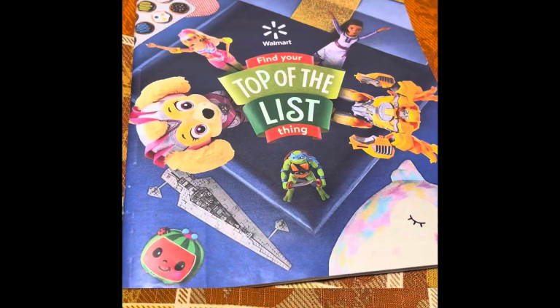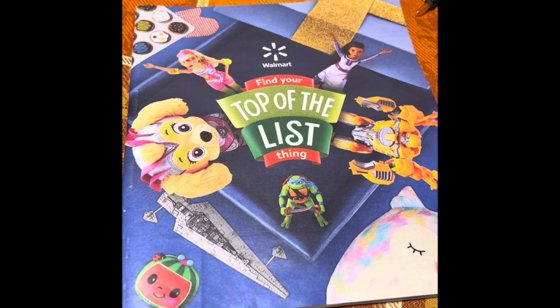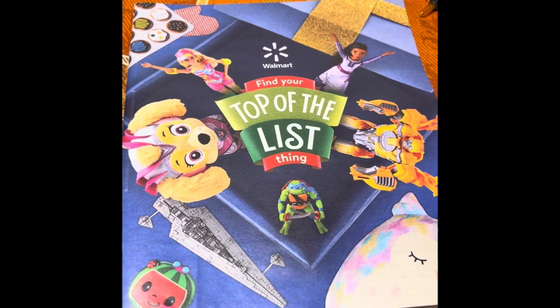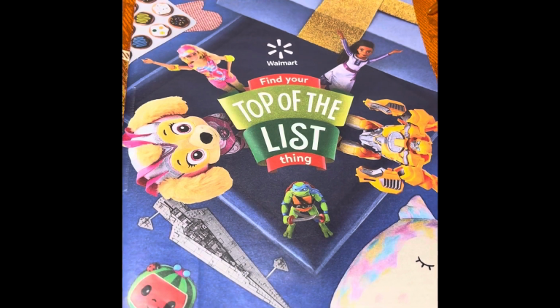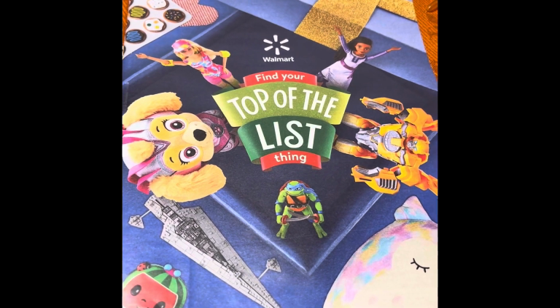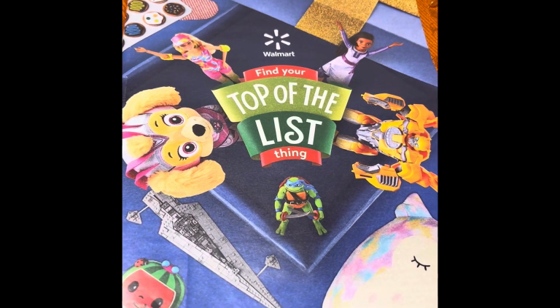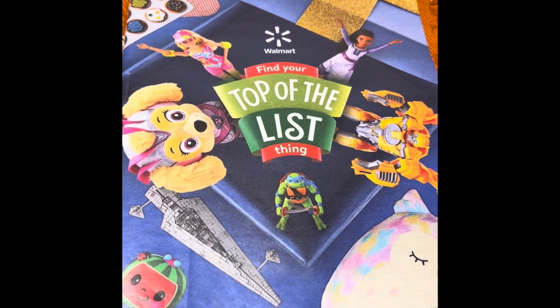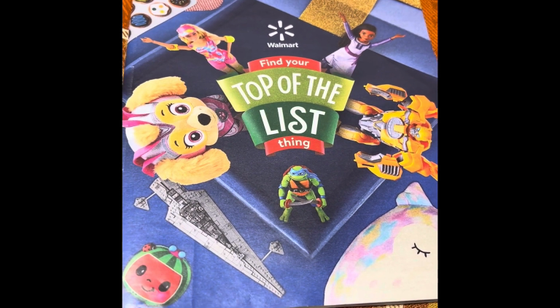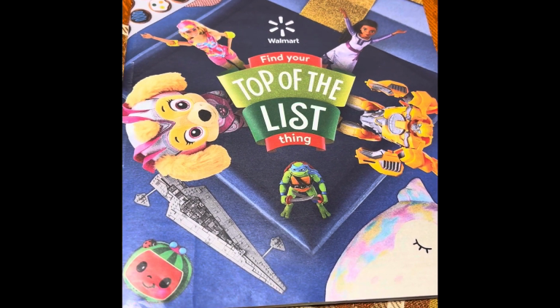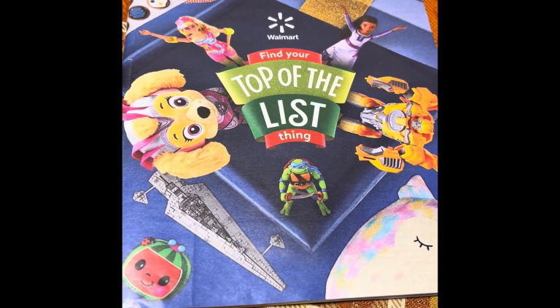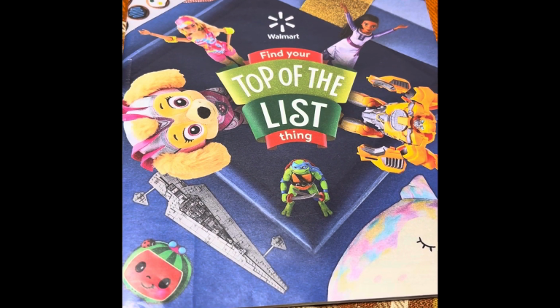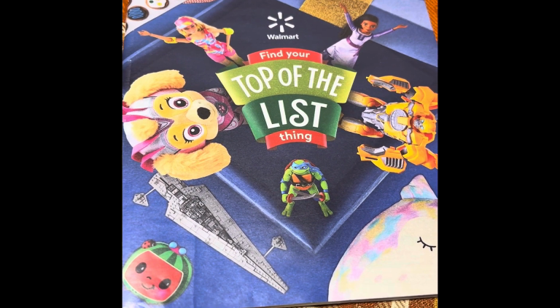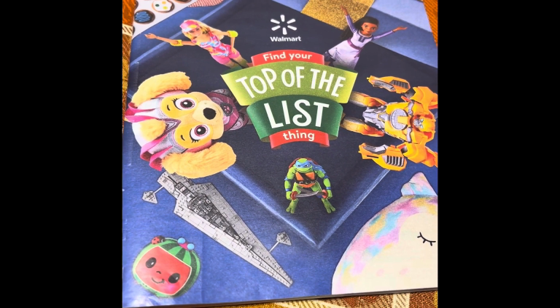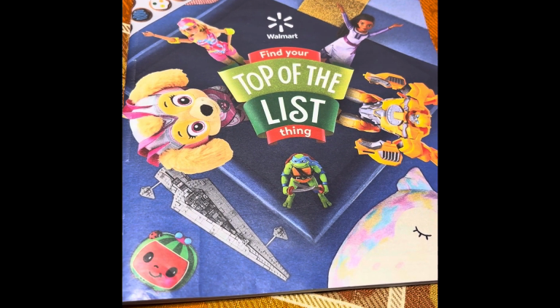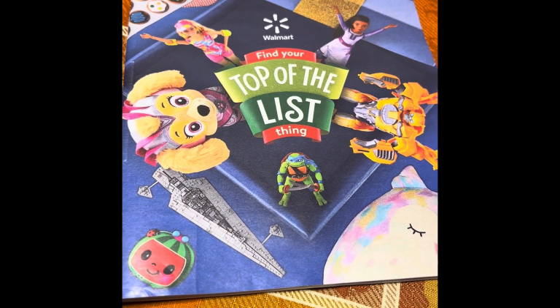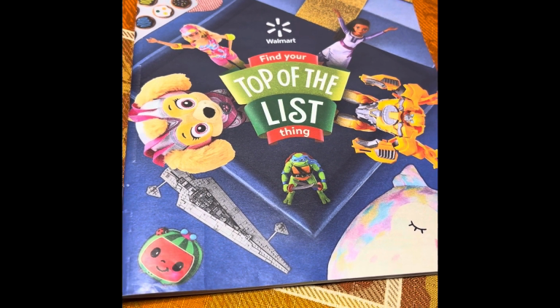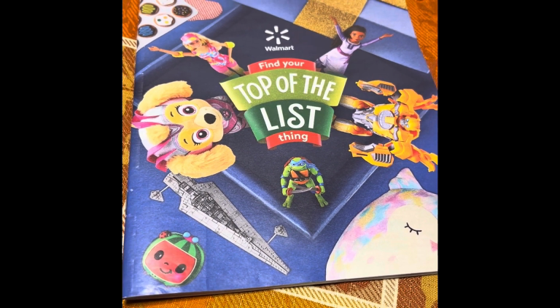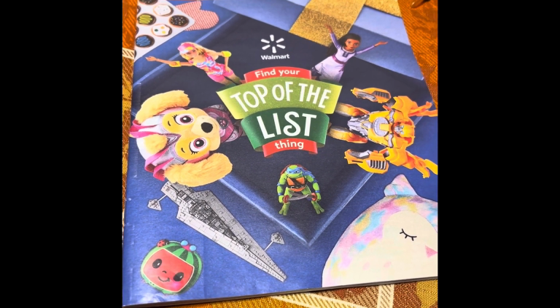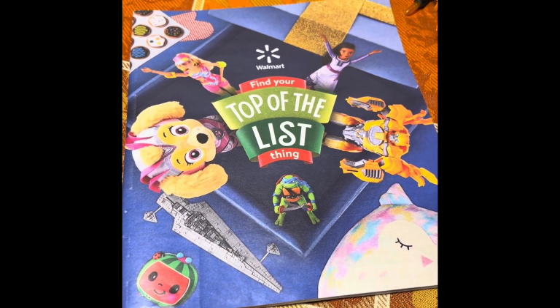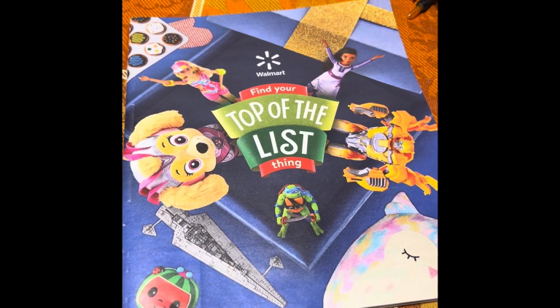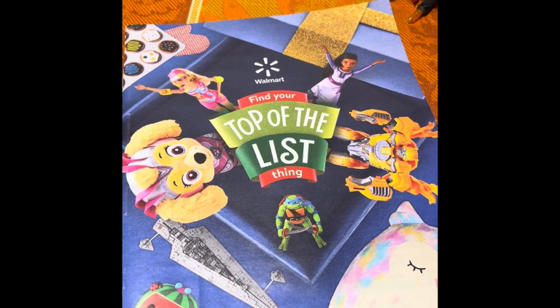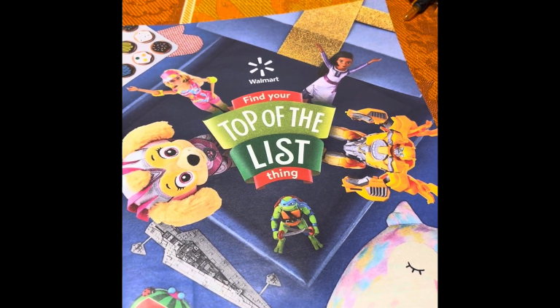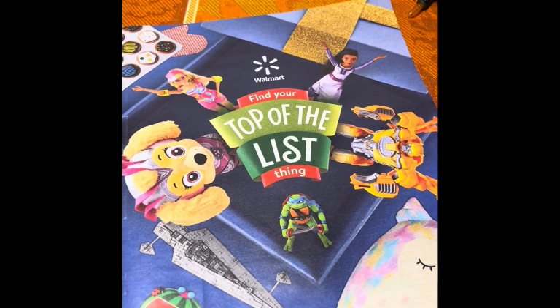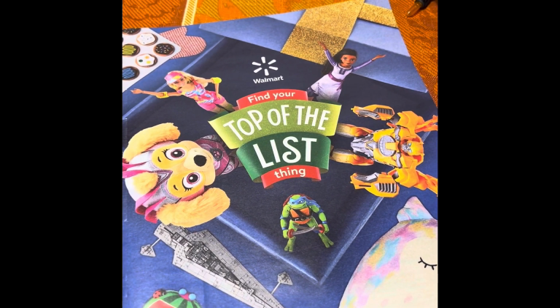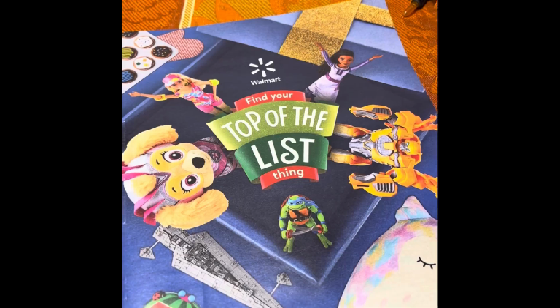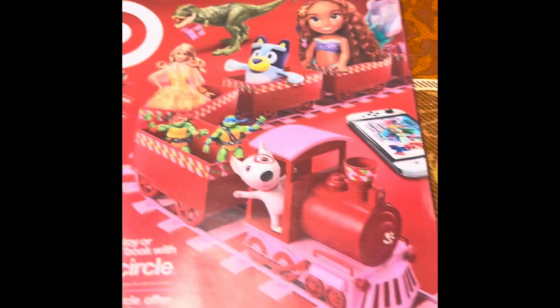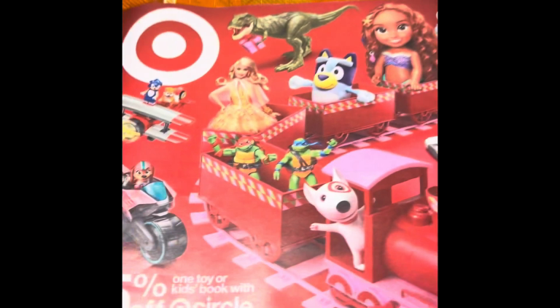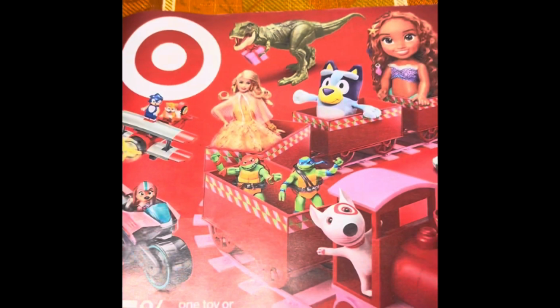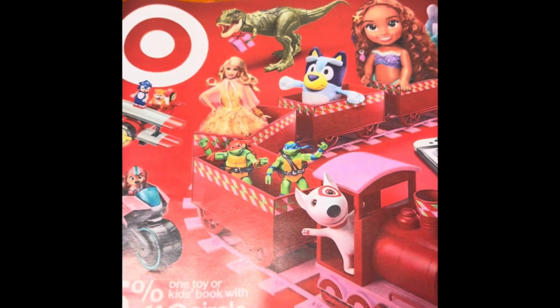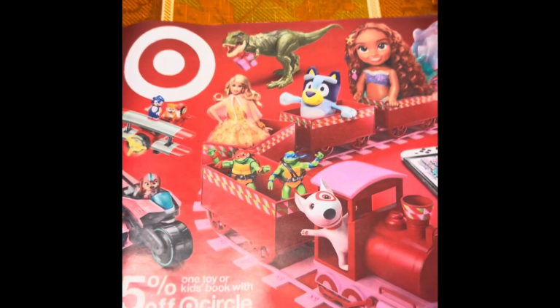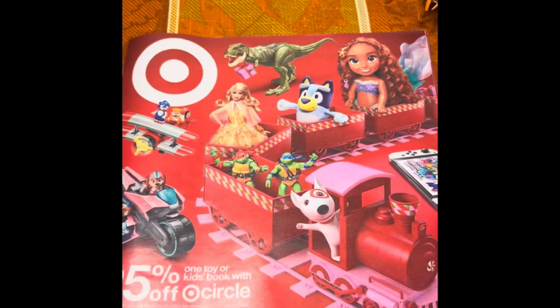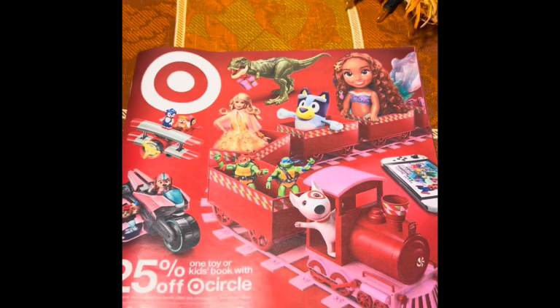A couple of days ago, we got the Walmart catalog, and I showed you through their little toy catalog there real quick. Today, we're going to take a look at the Target catalog.